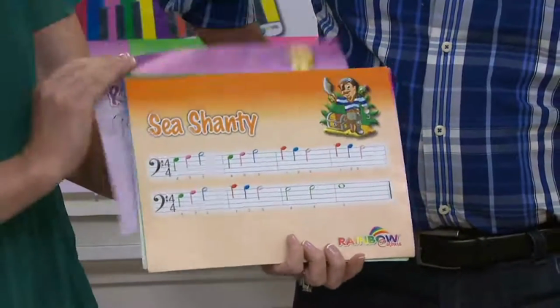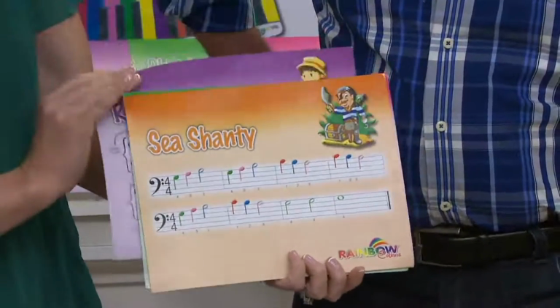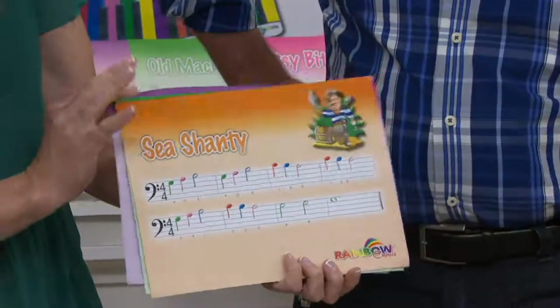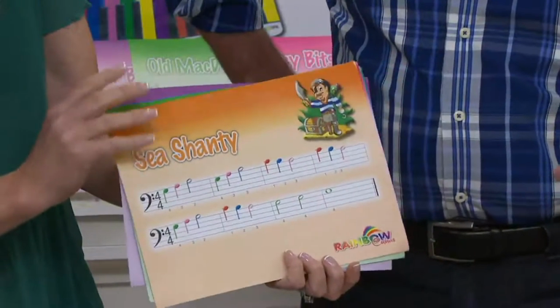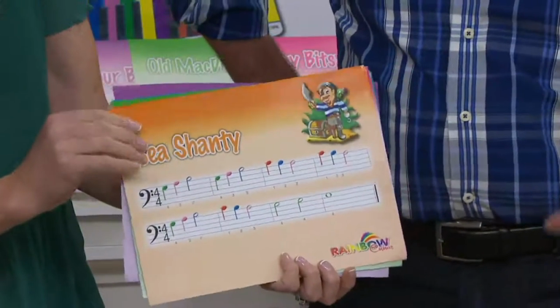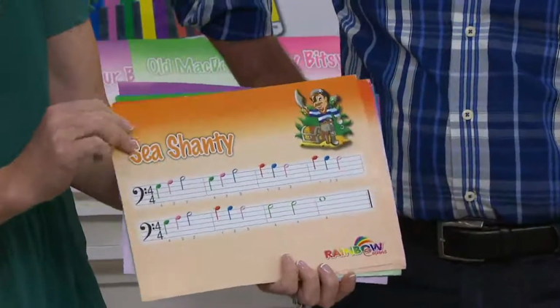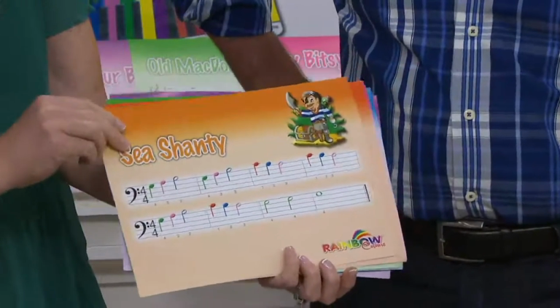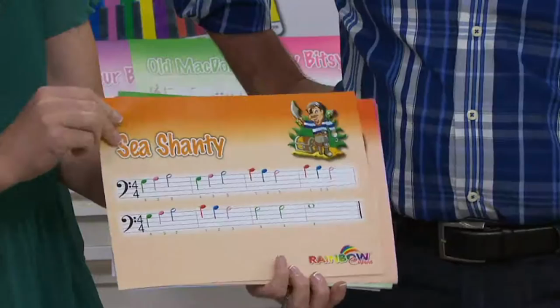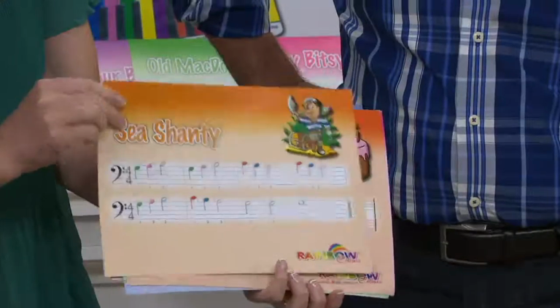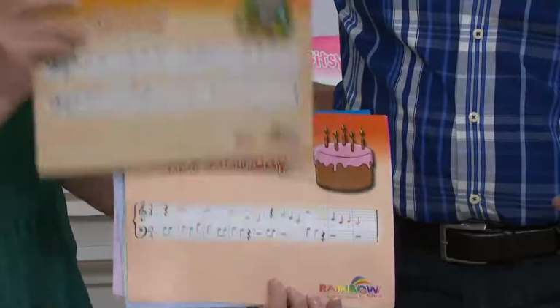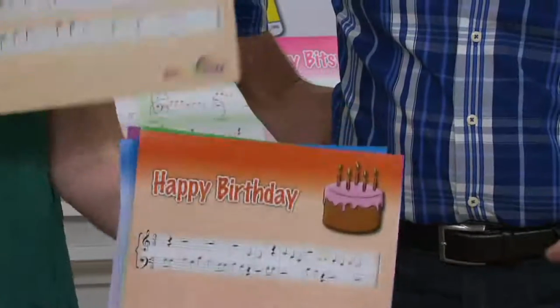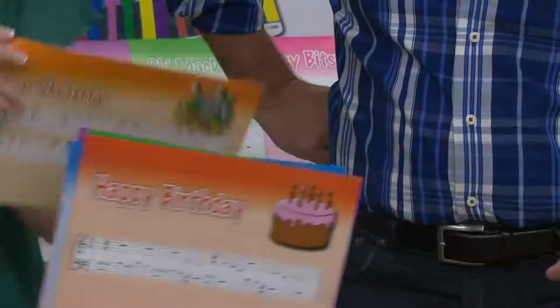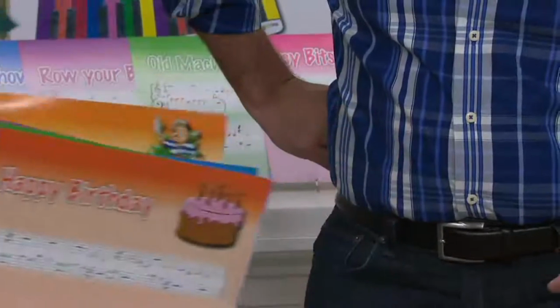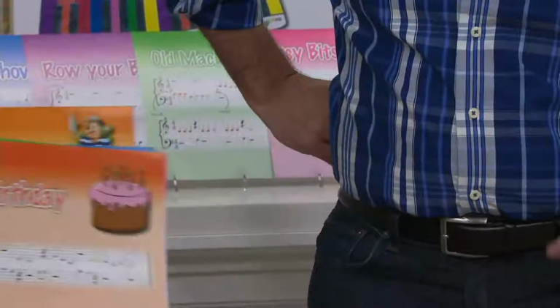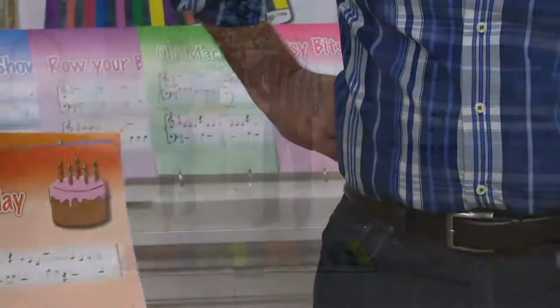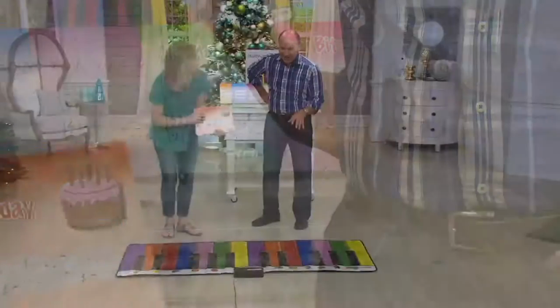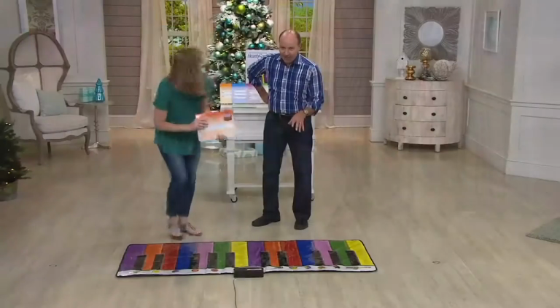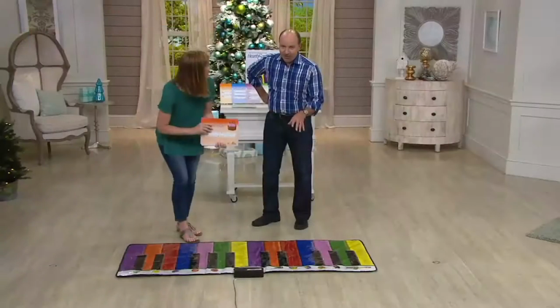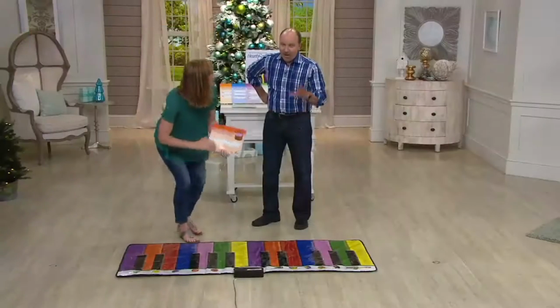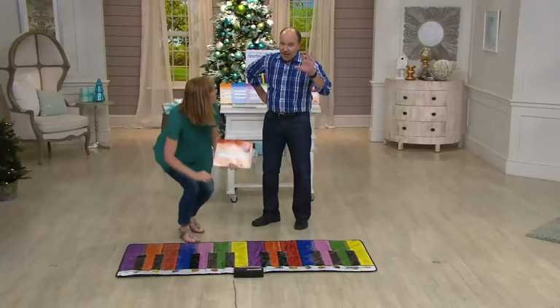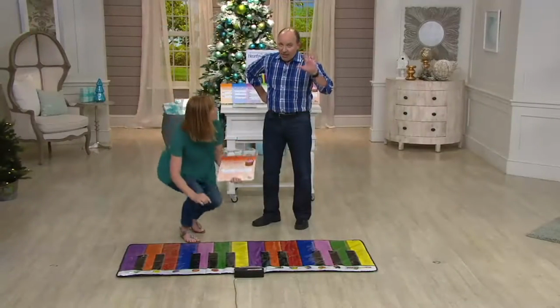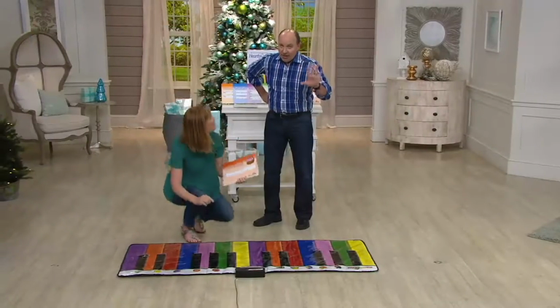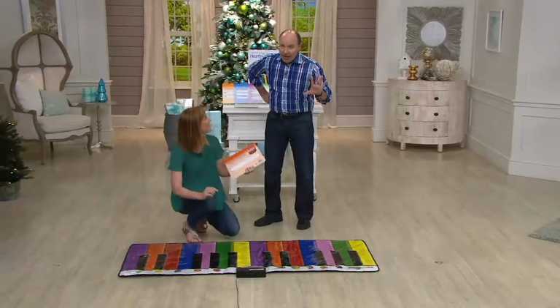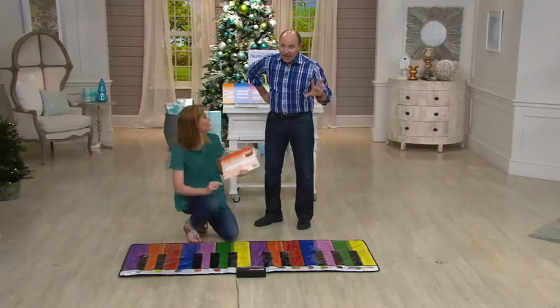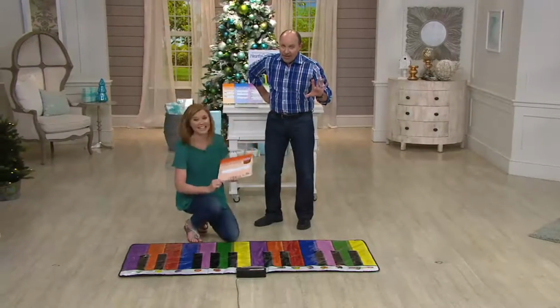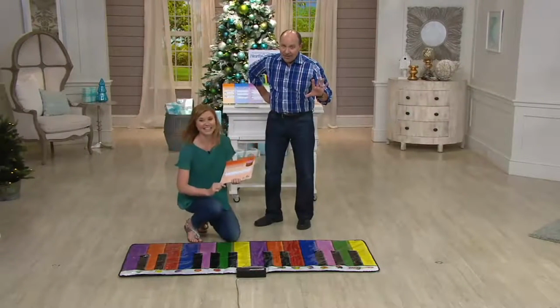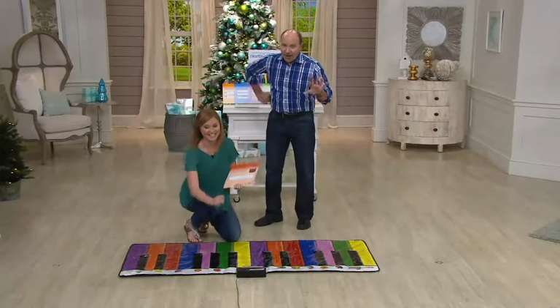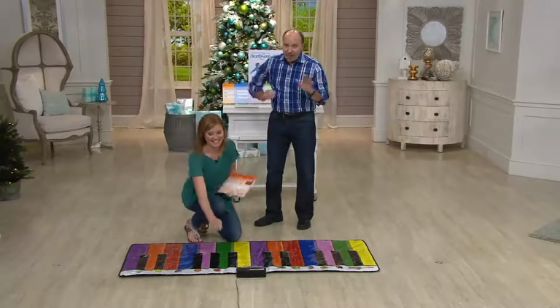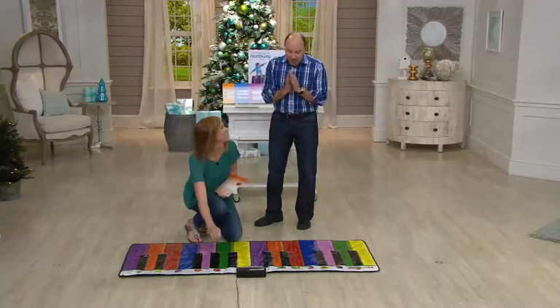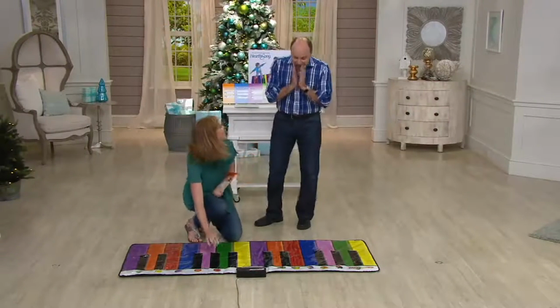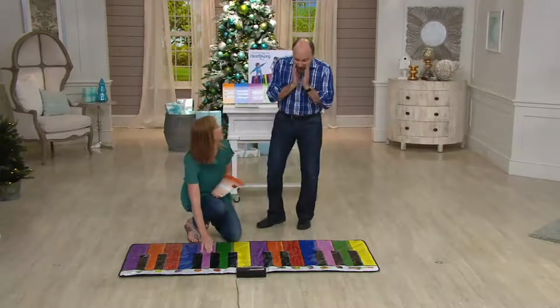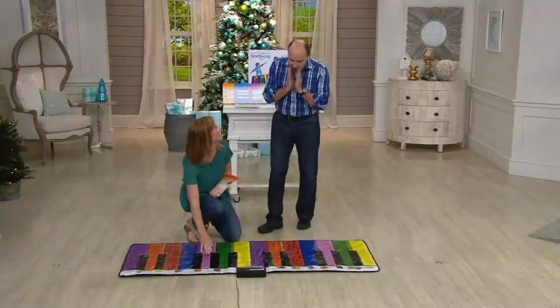You get exercise too, just jumping on that and playing the notes. We don't have a lot of these to go around — my producer just told me.